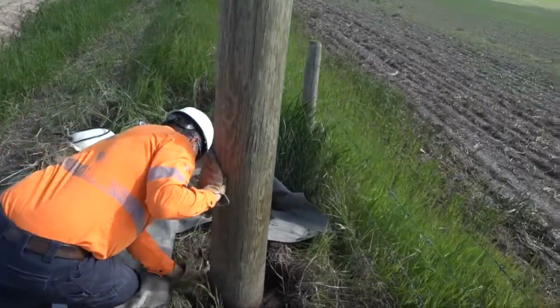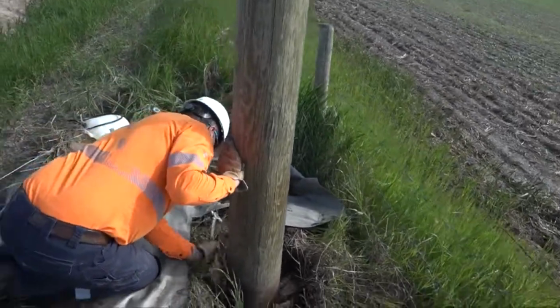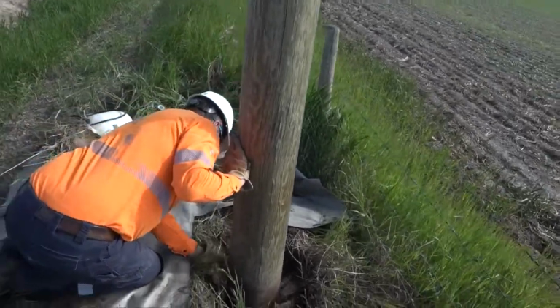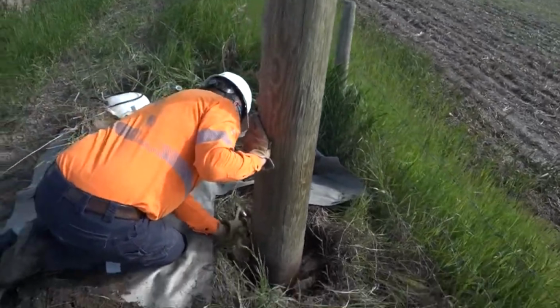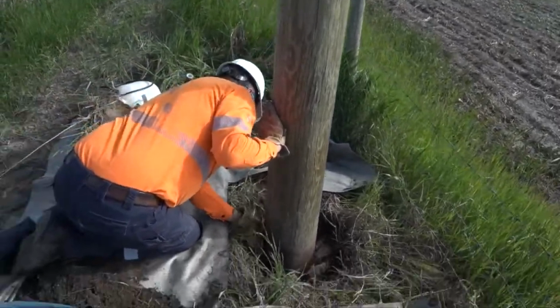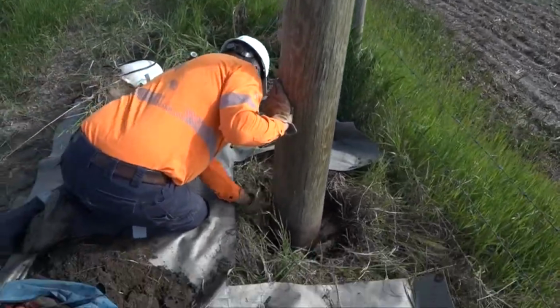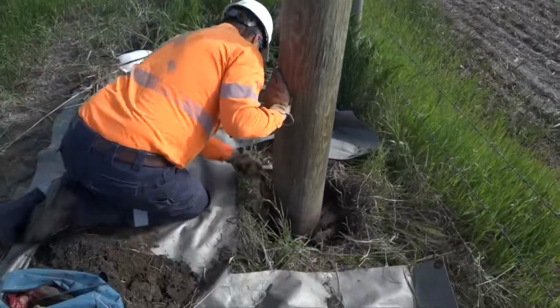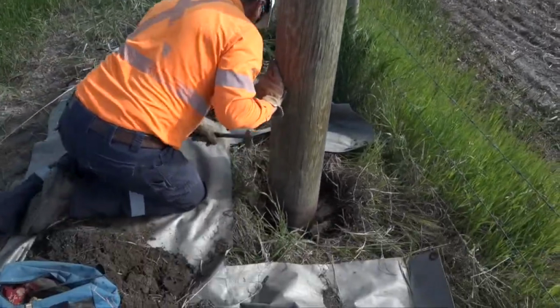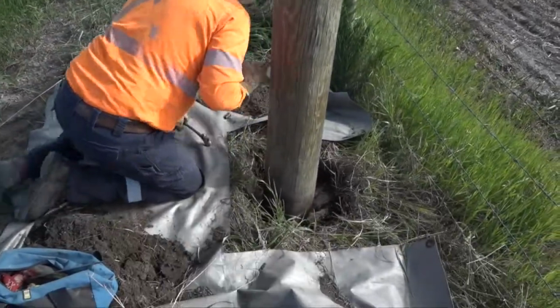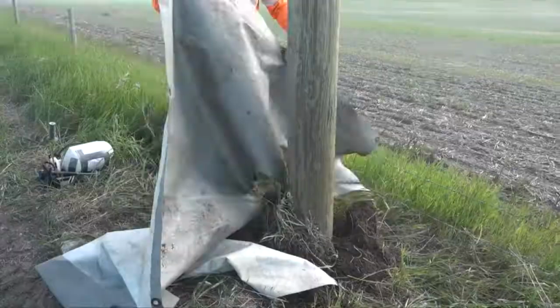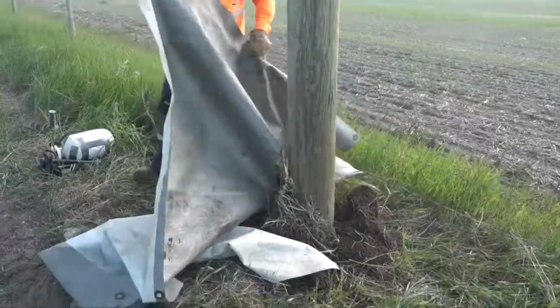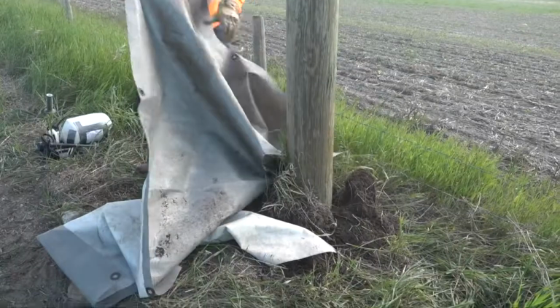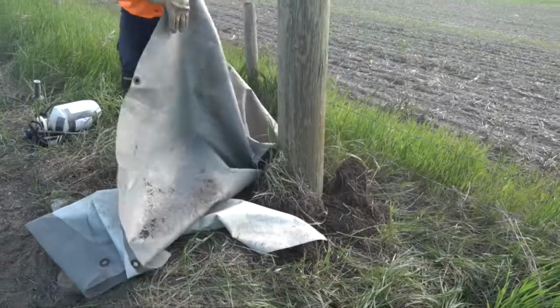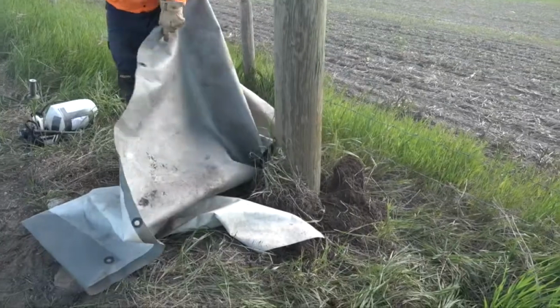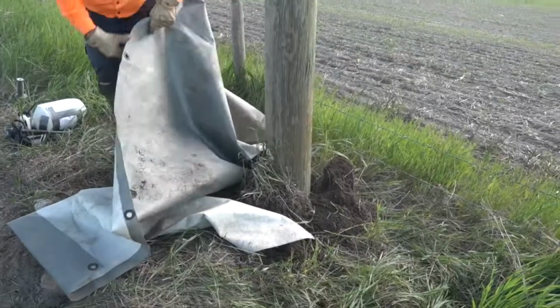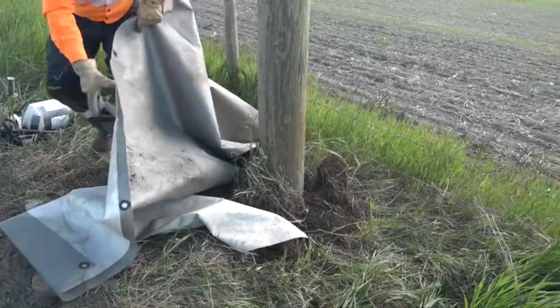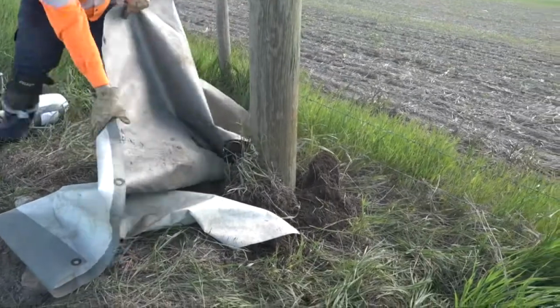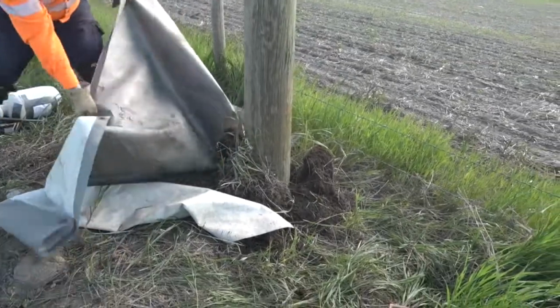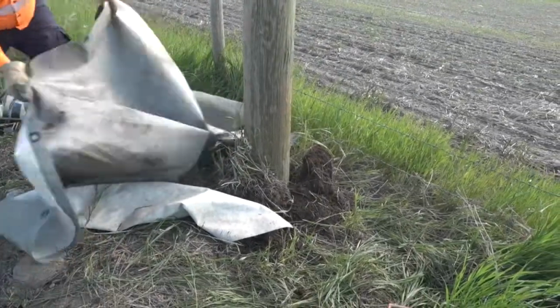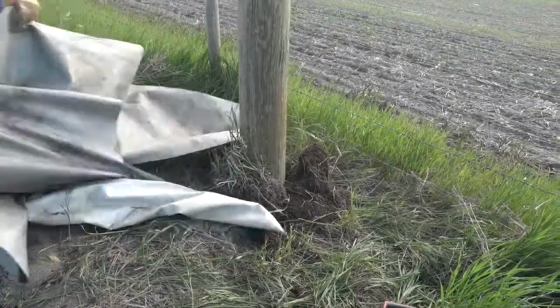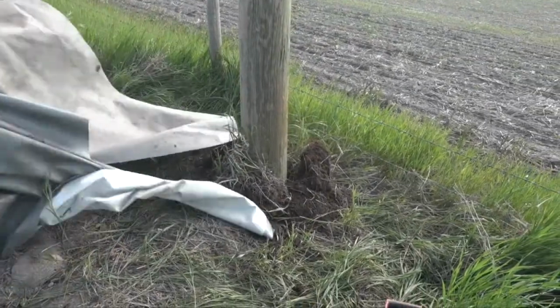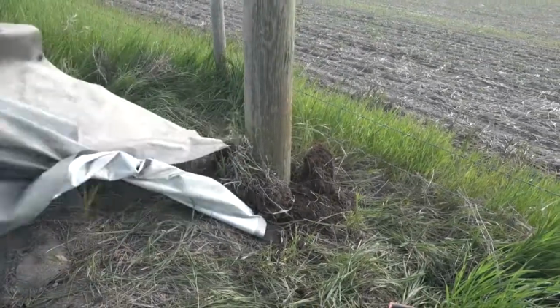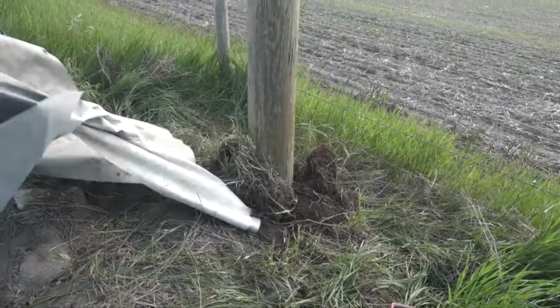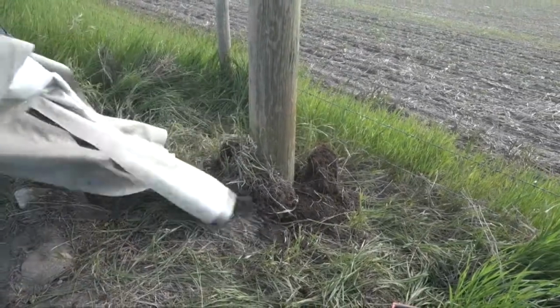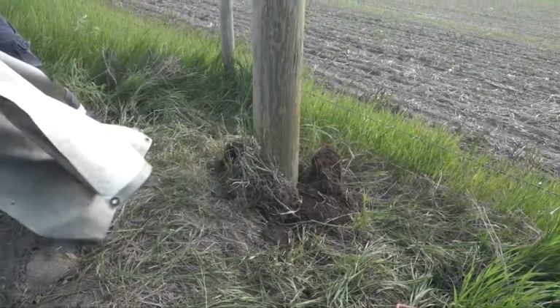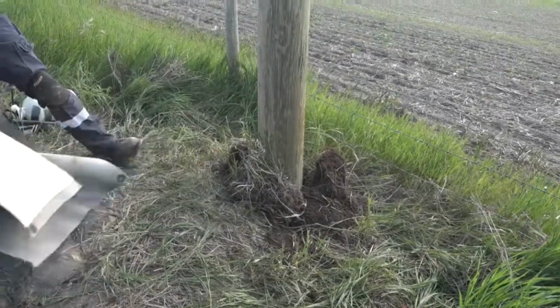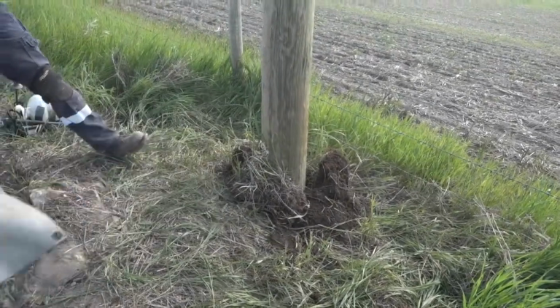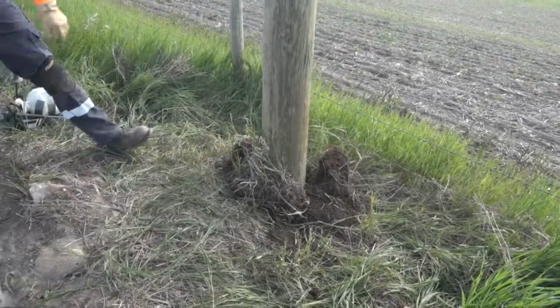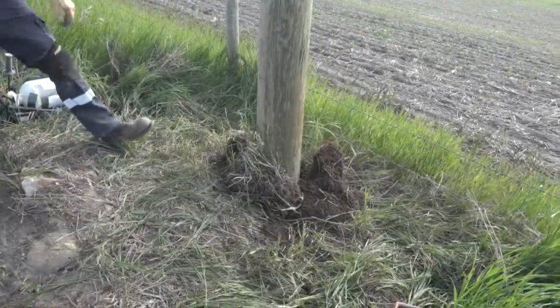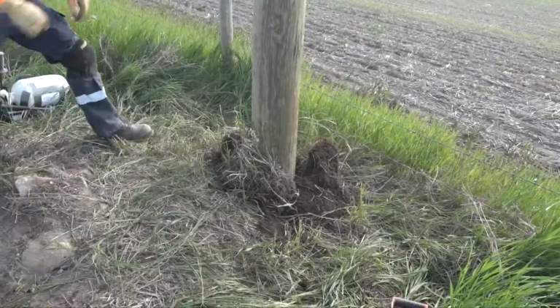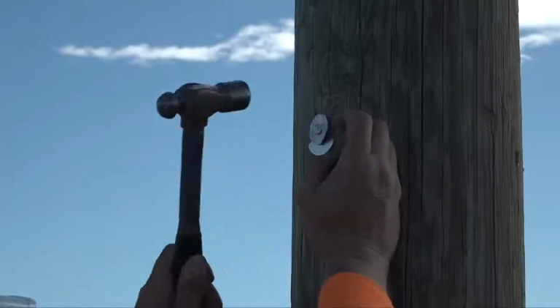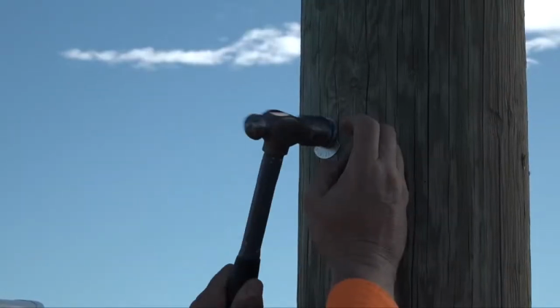Finally, the pole's circumference is measured, the pole is tagged, and all data is entered into the system.